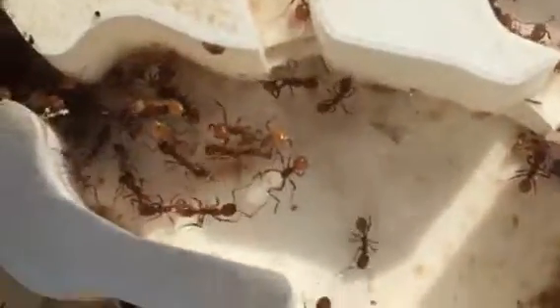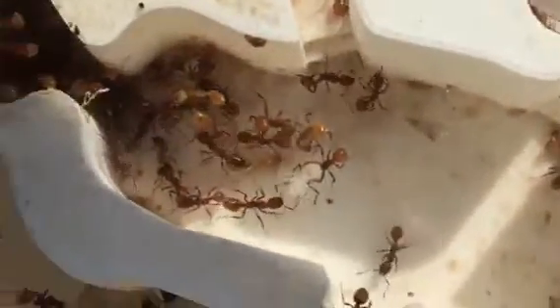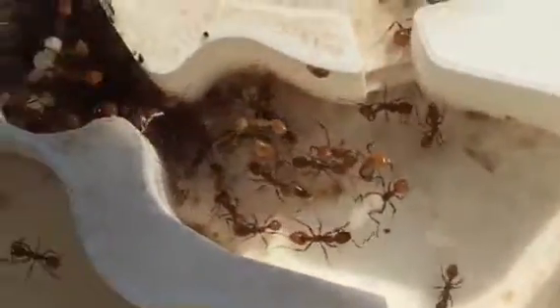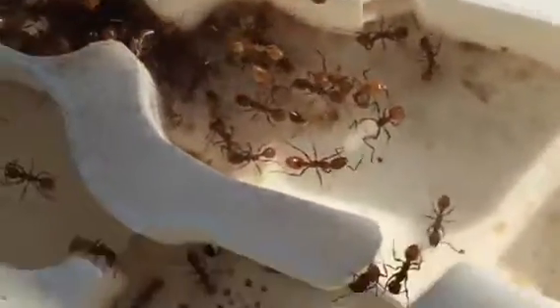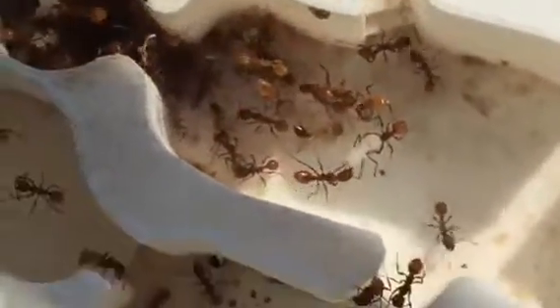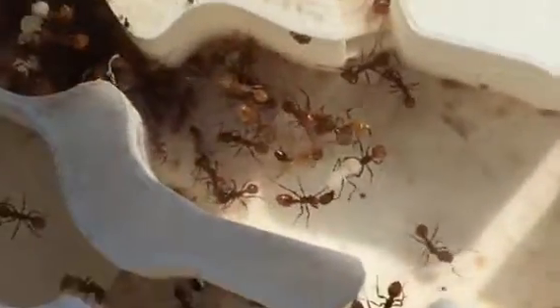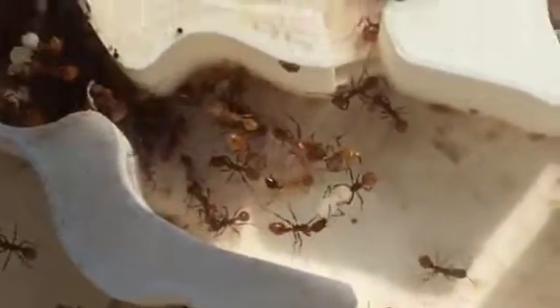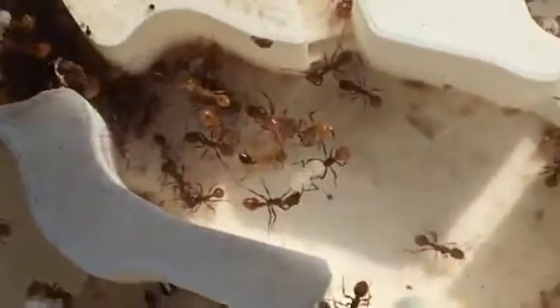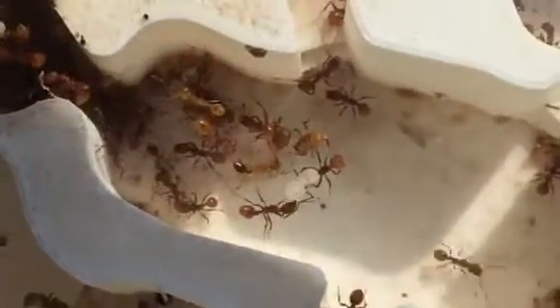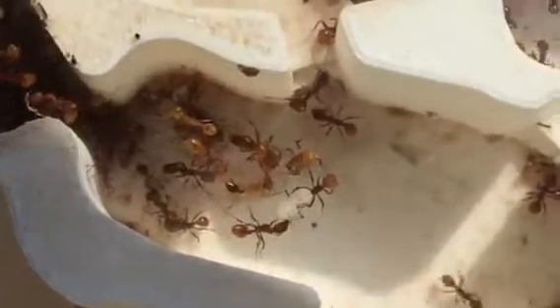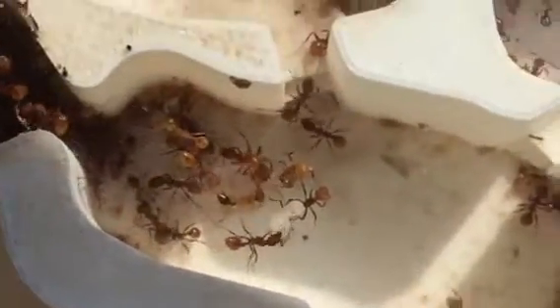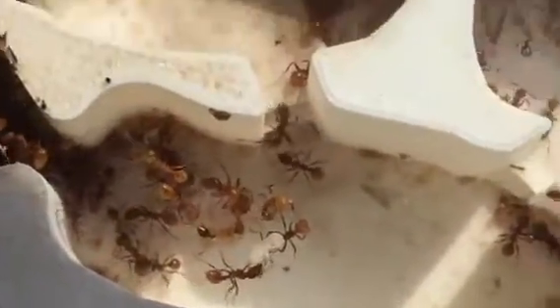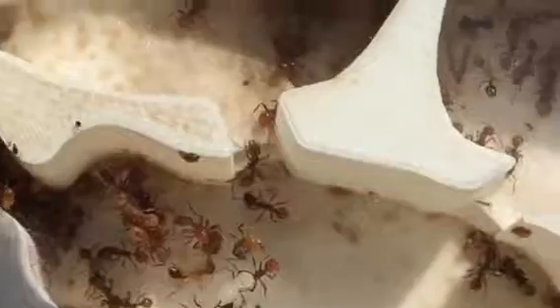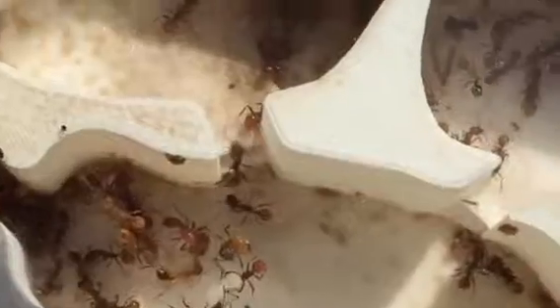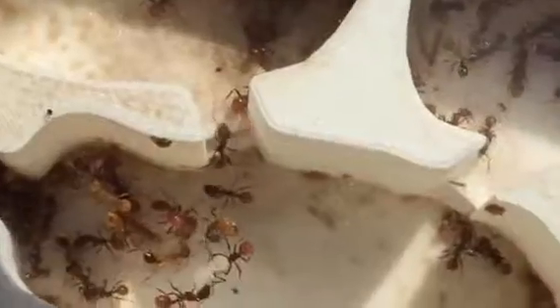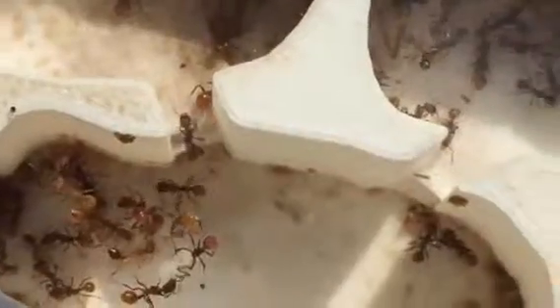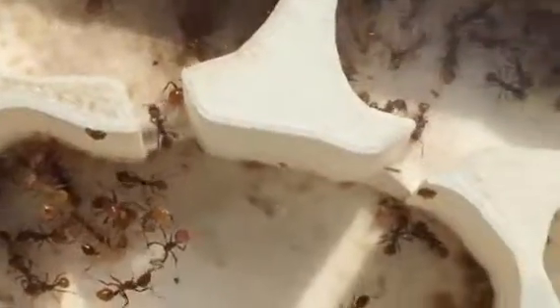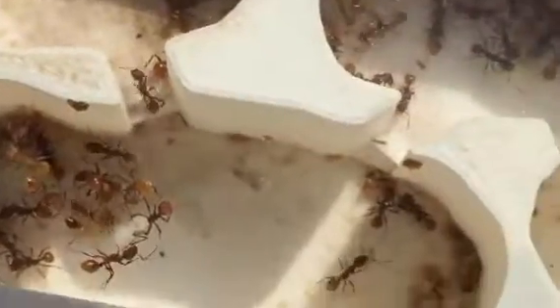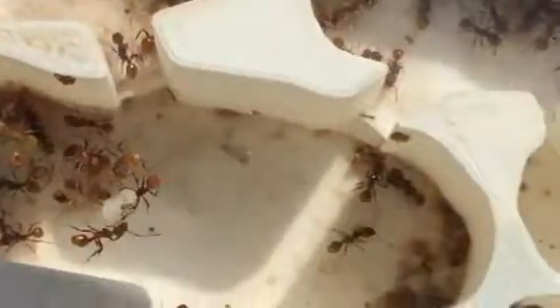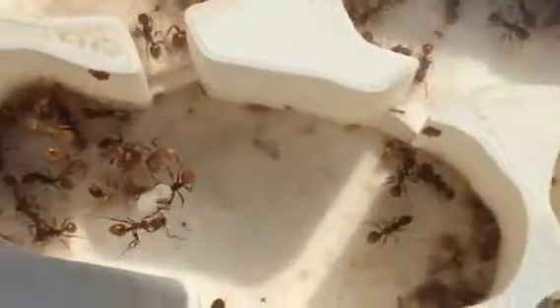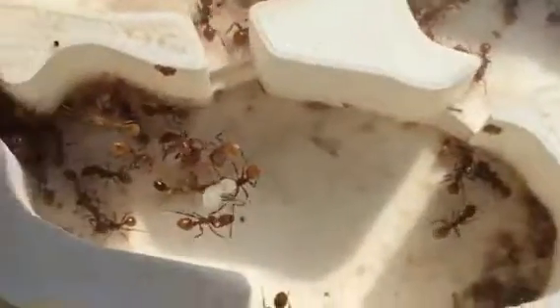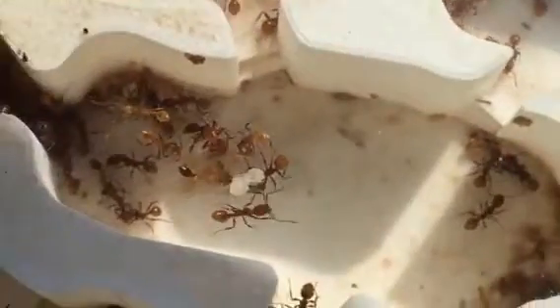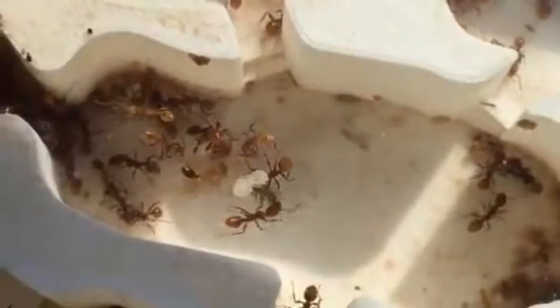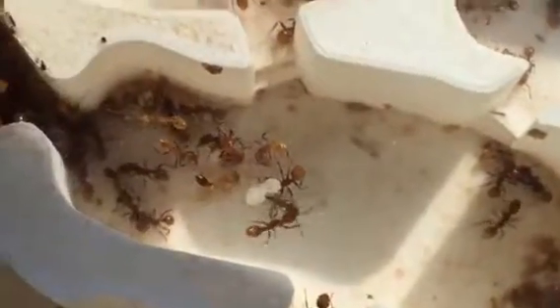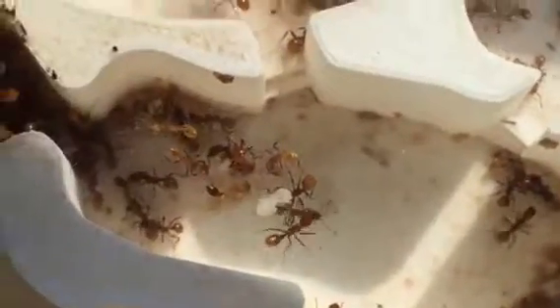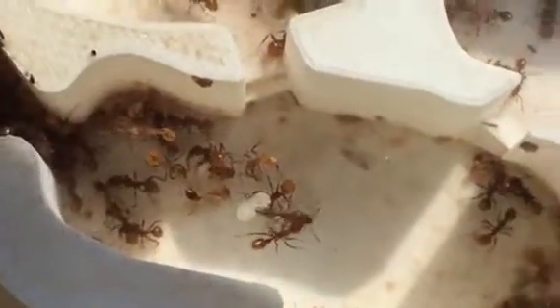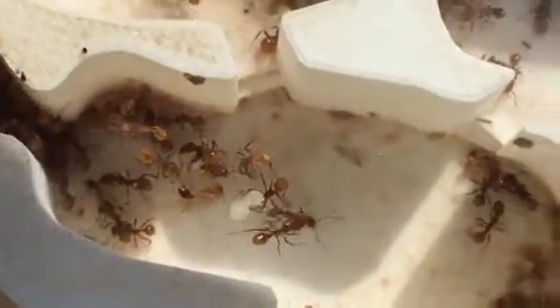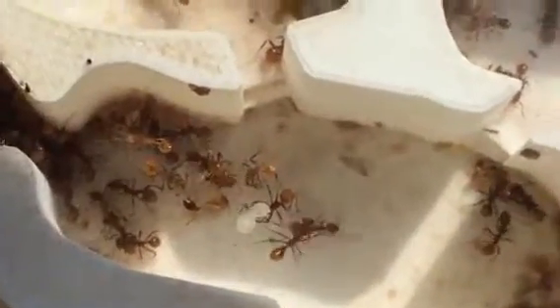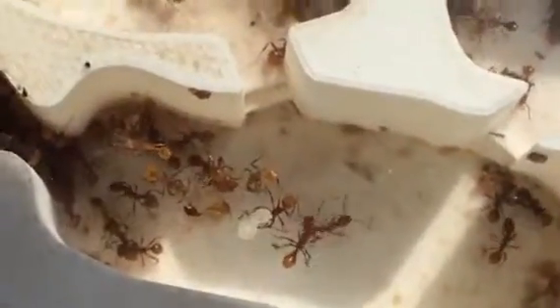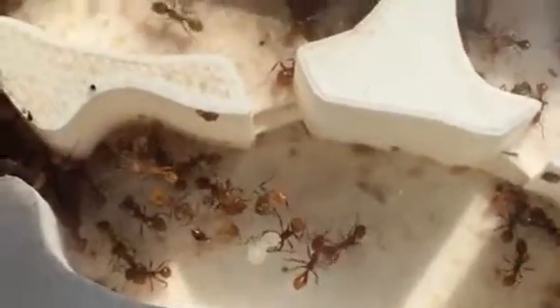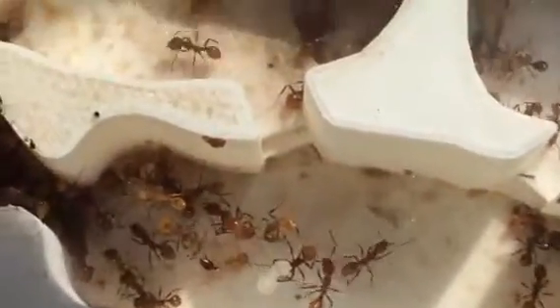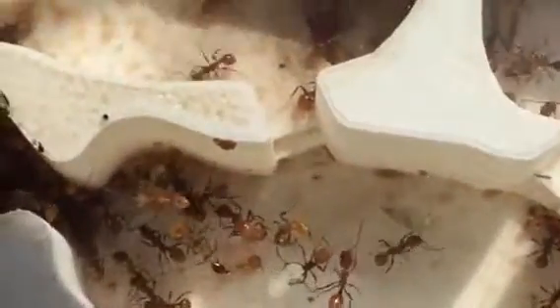I just wanted to show you guys this colony. Enjoy the rest of the photos I got.